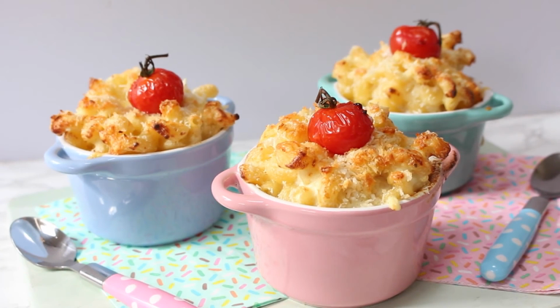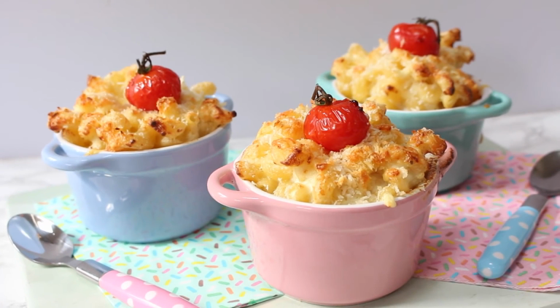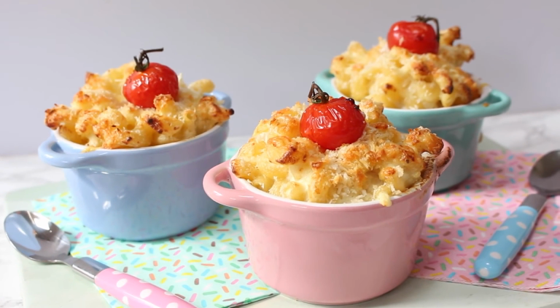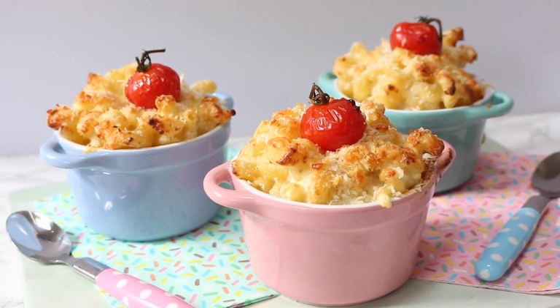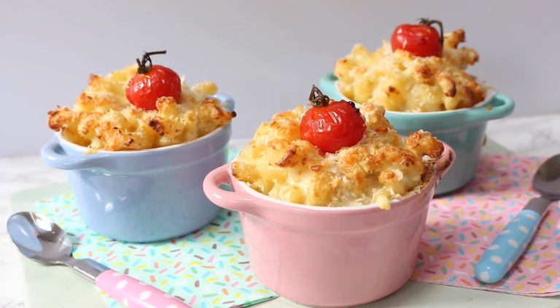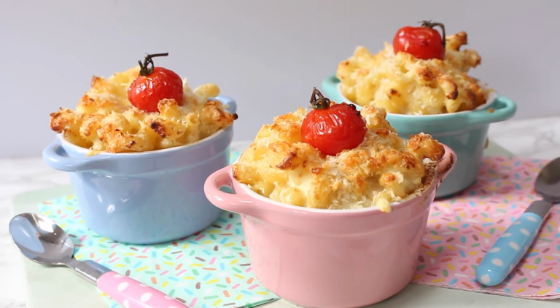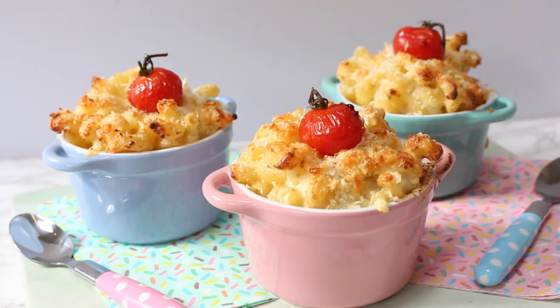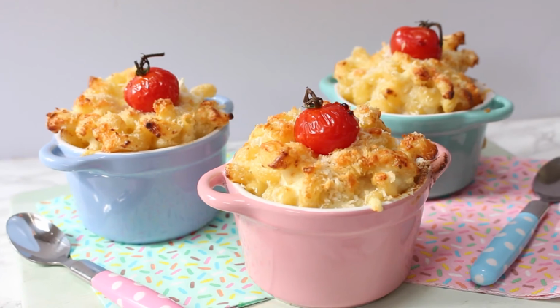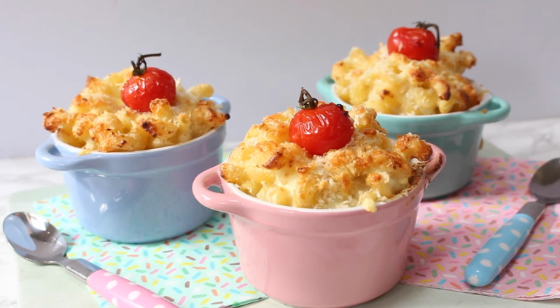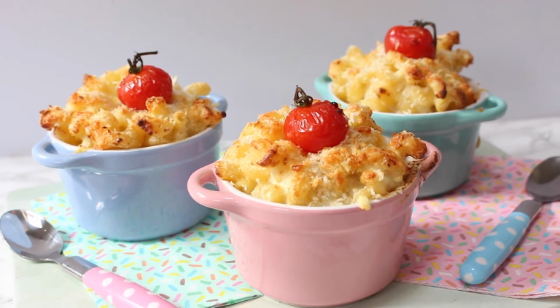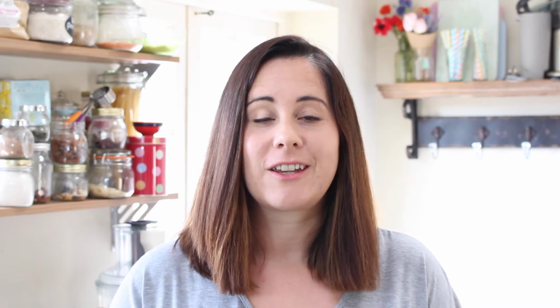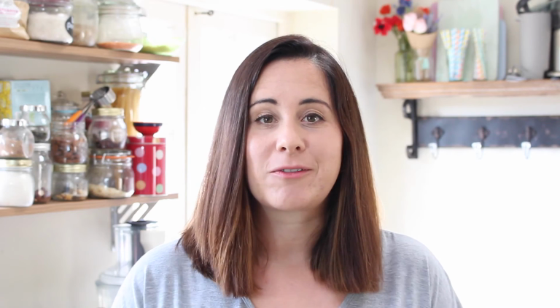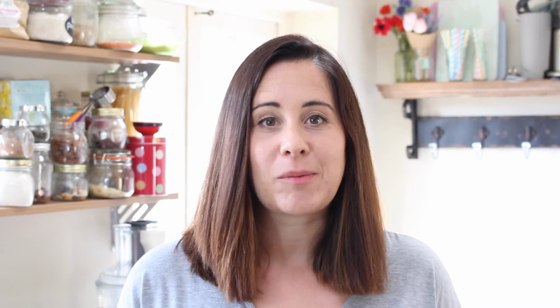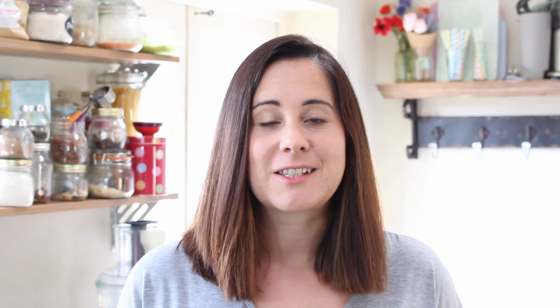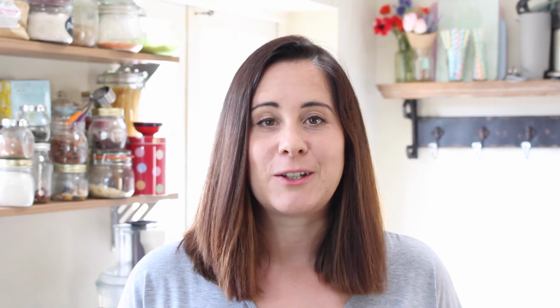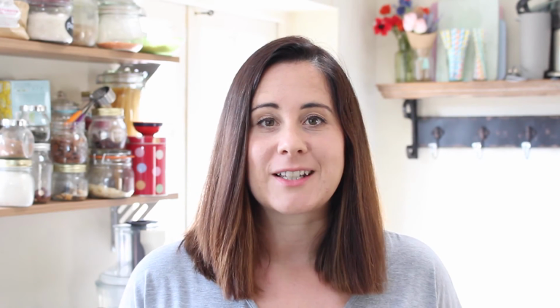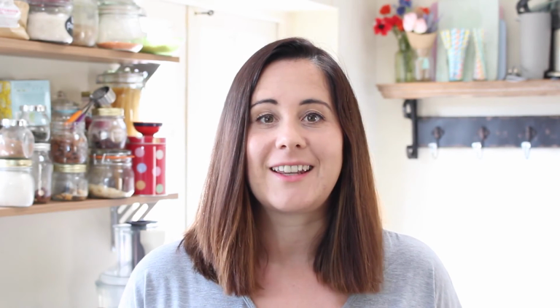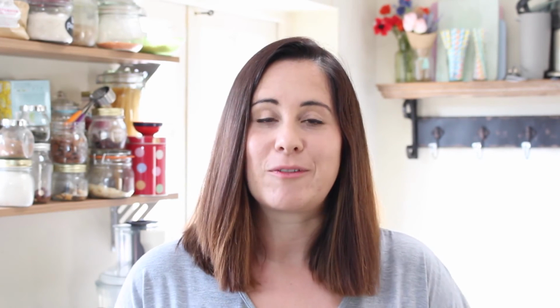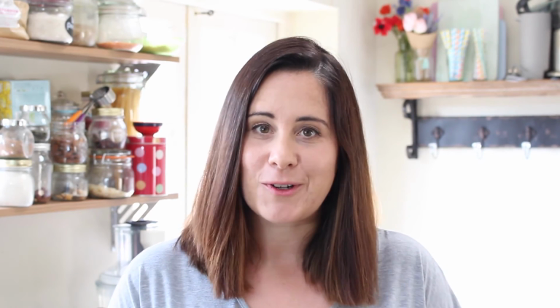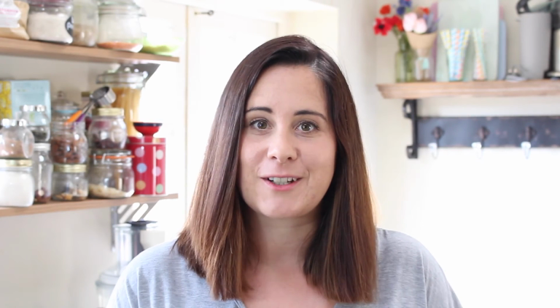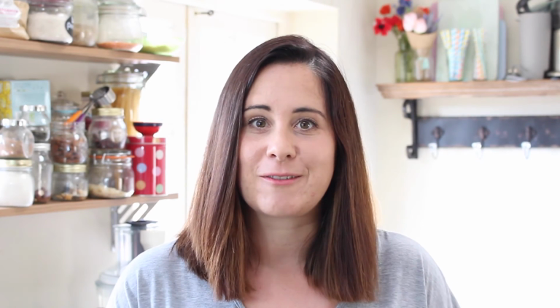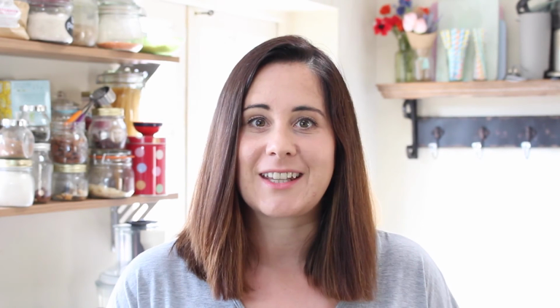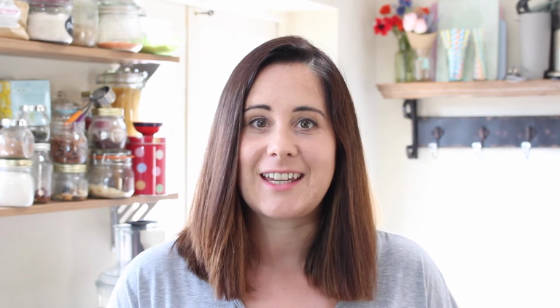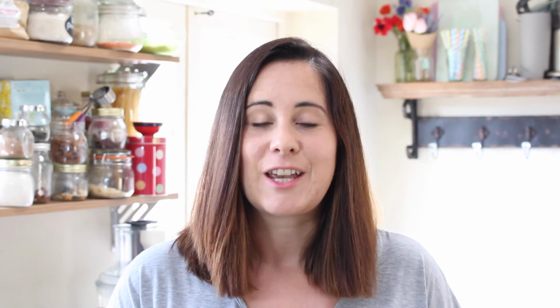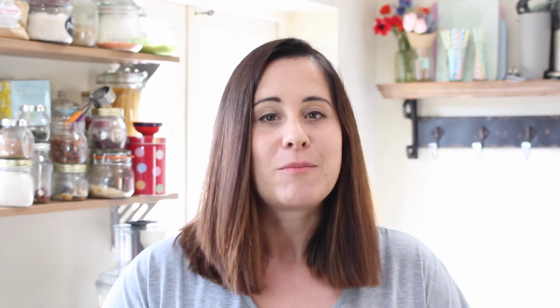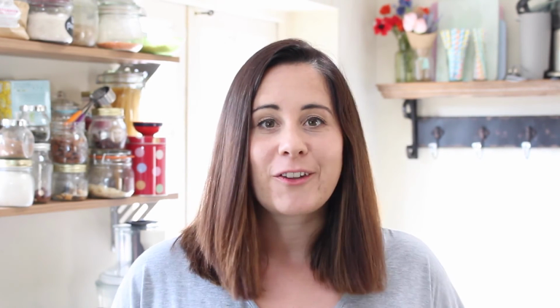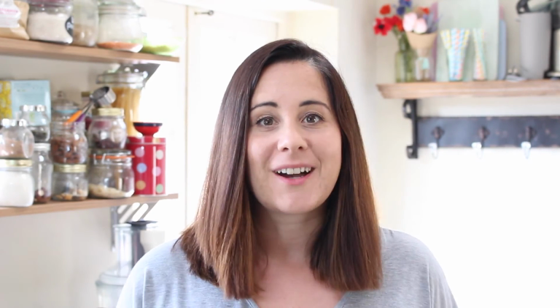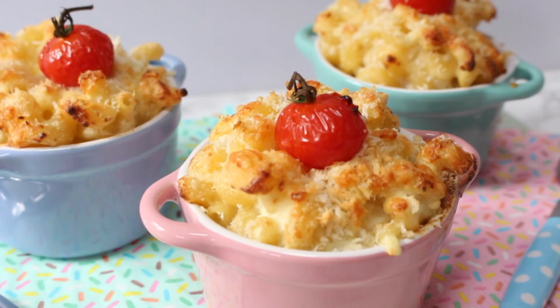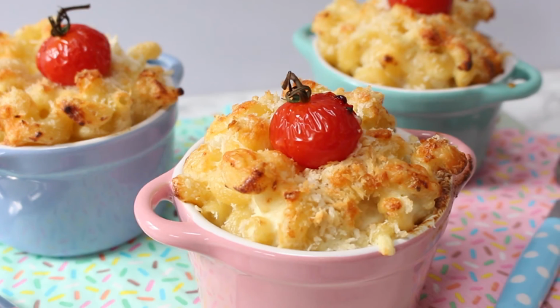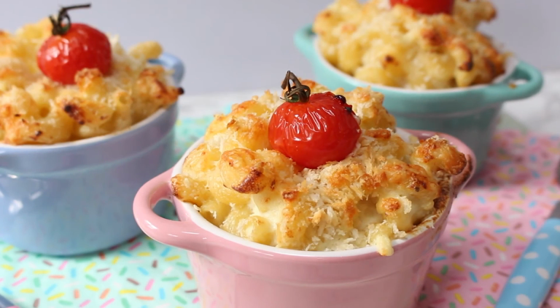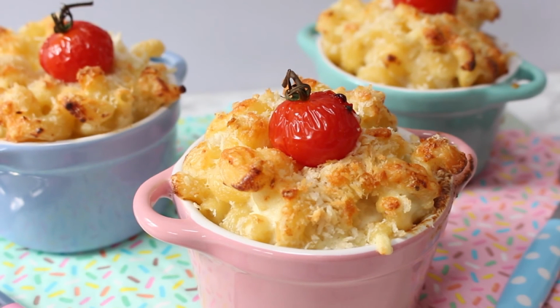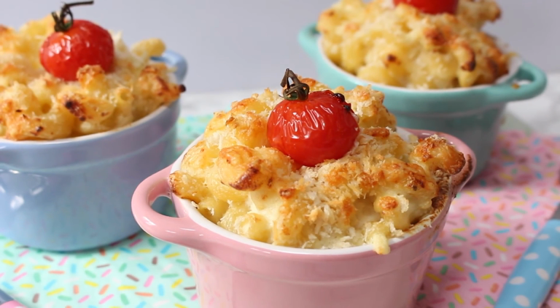When they come out of the oven they will be super hot, so give them a few minutes to cool slightly before you serve them to the kids, but otherwise they're good to go.